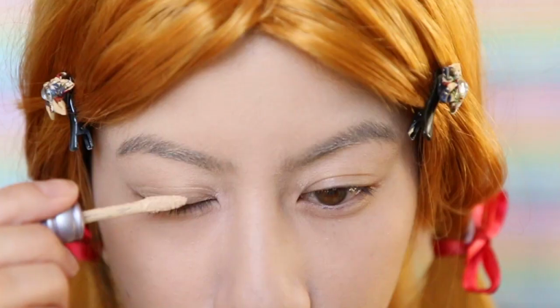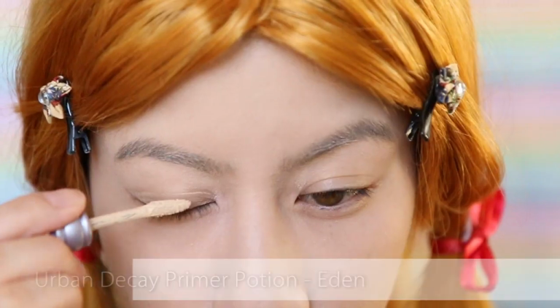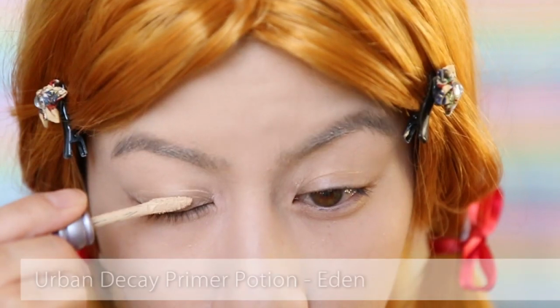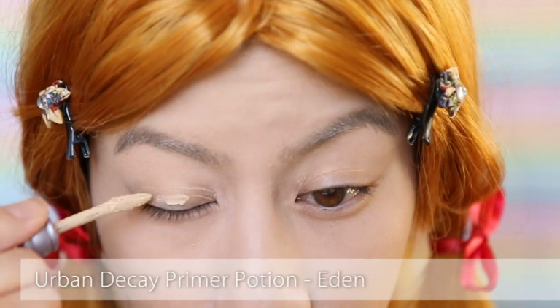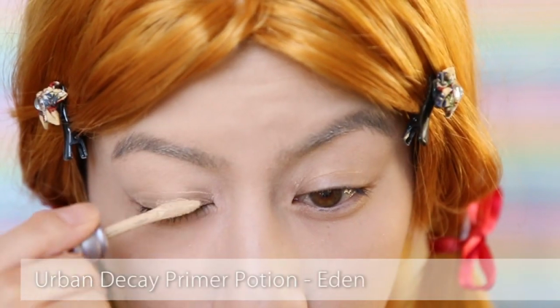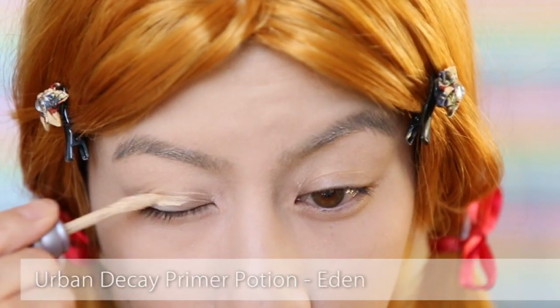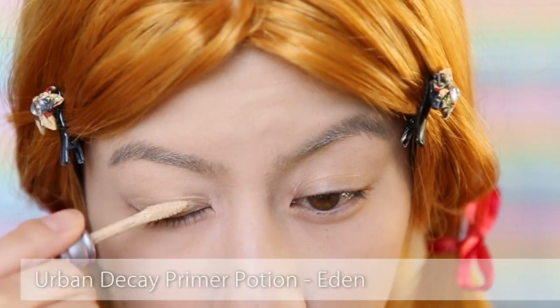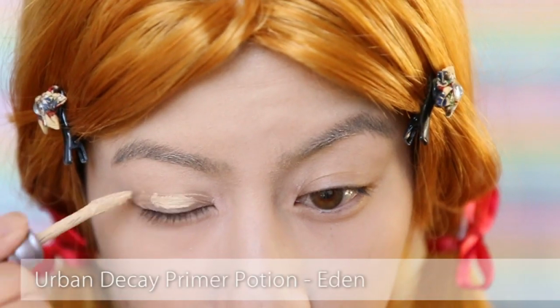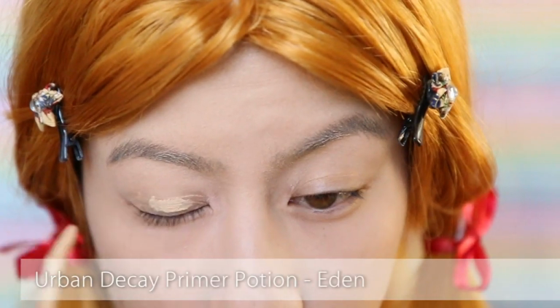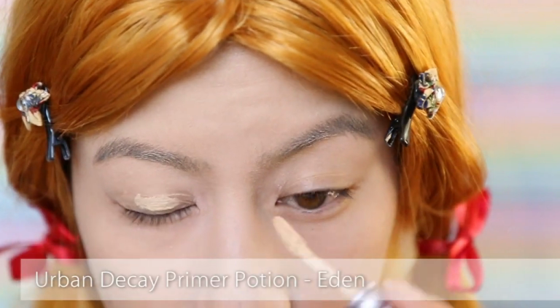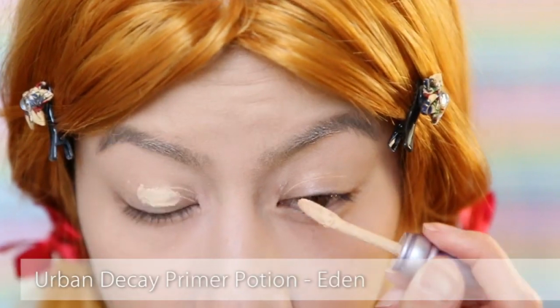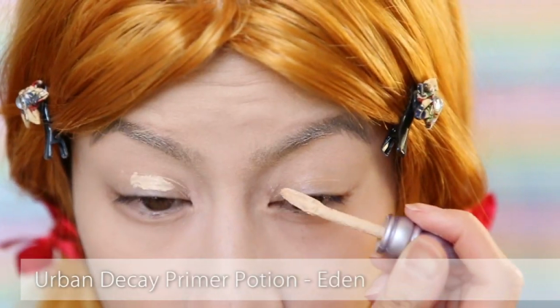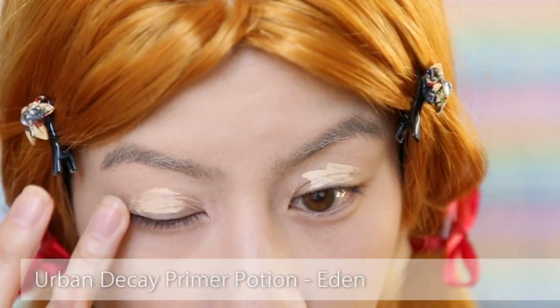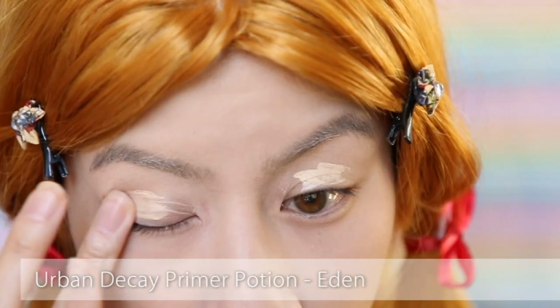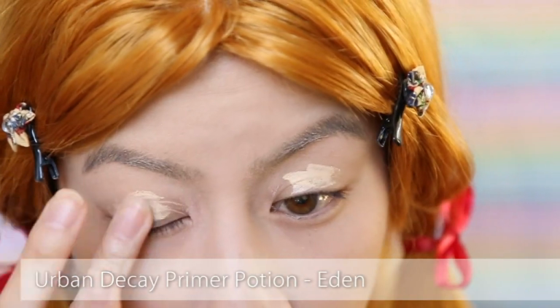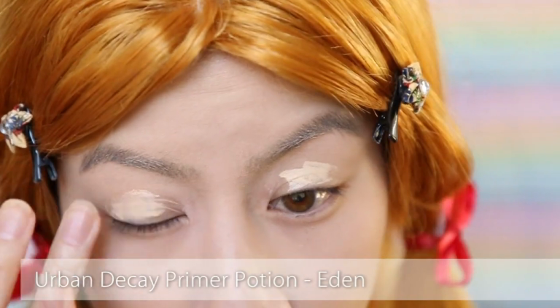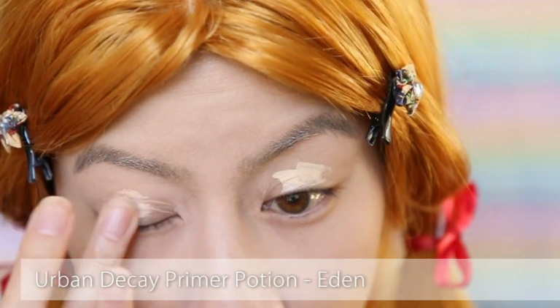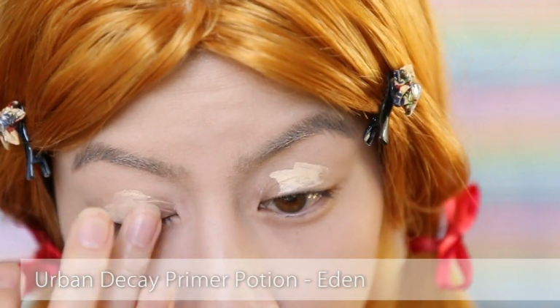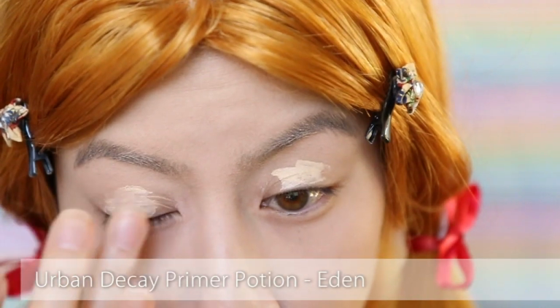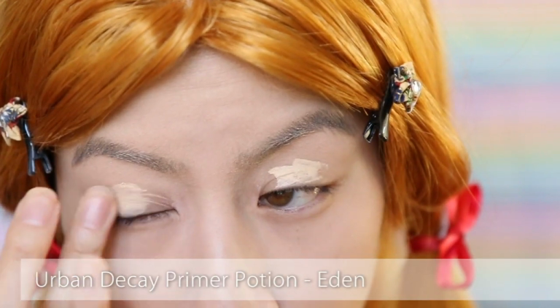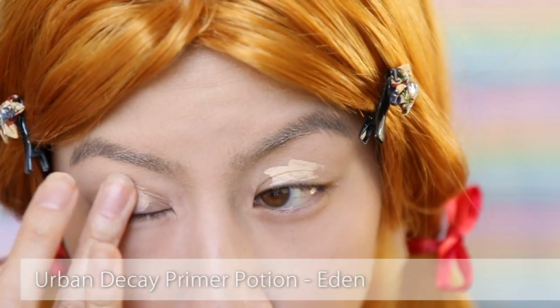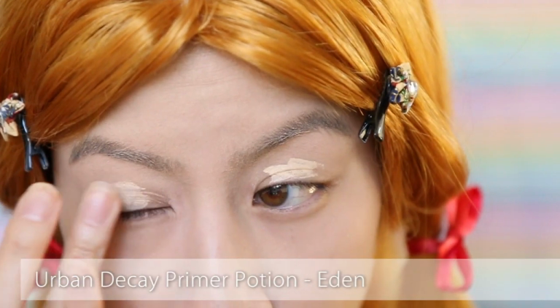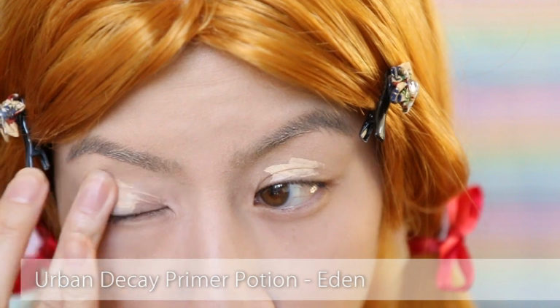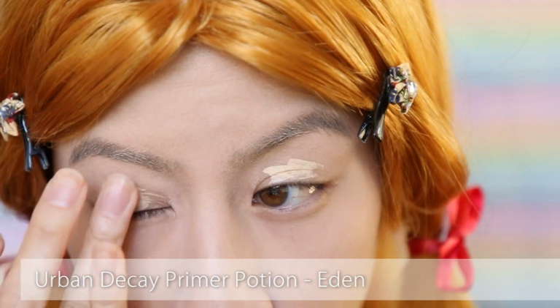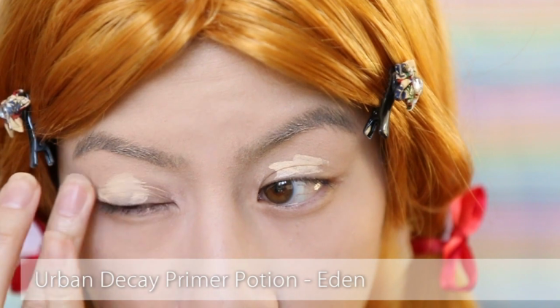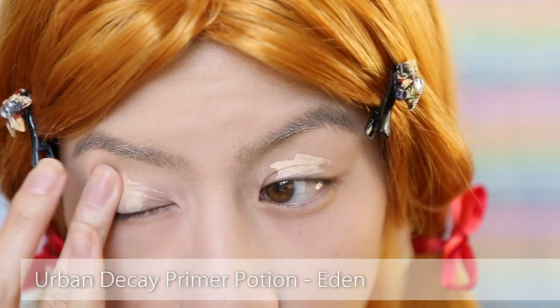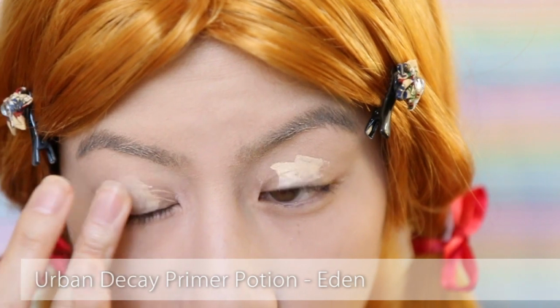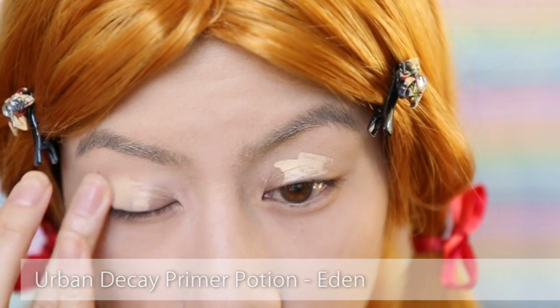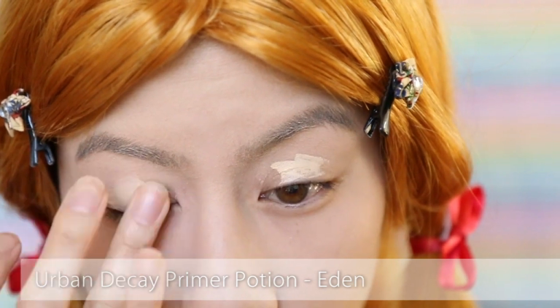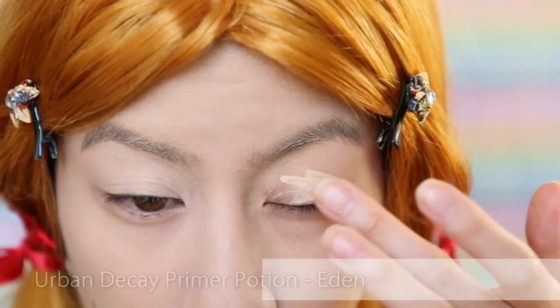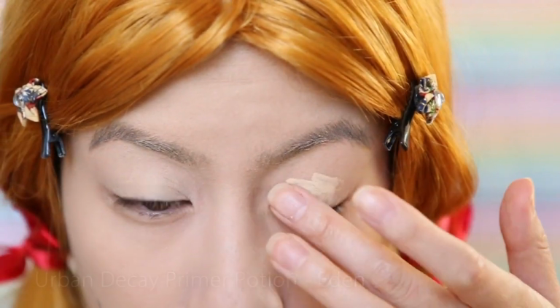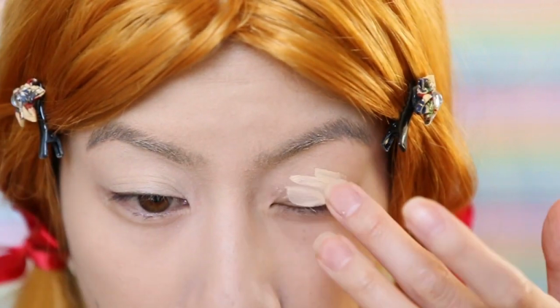Now, primer on the lids, and this is especially important for this look — you're going to see why next.